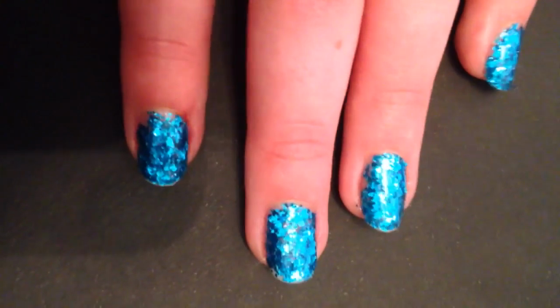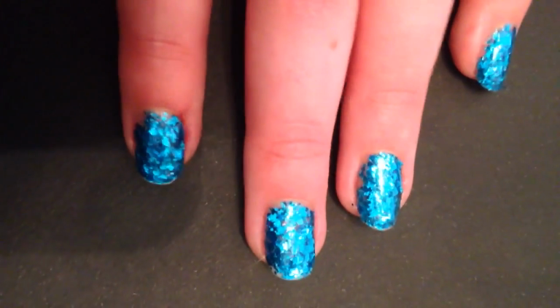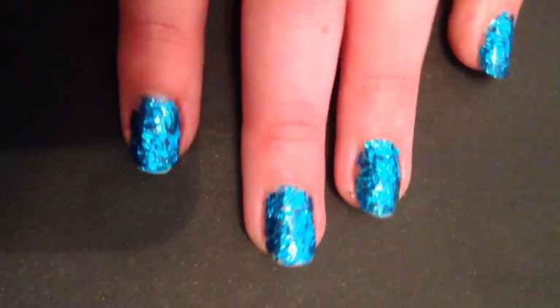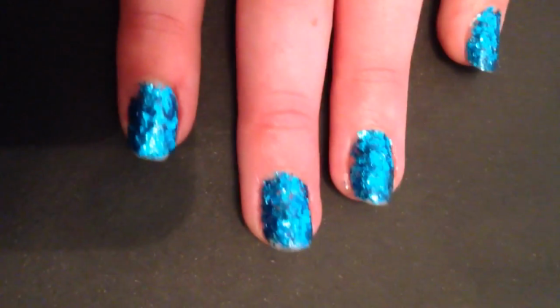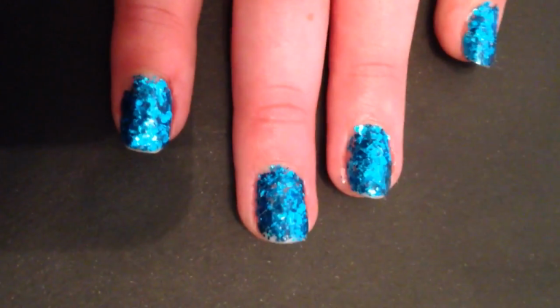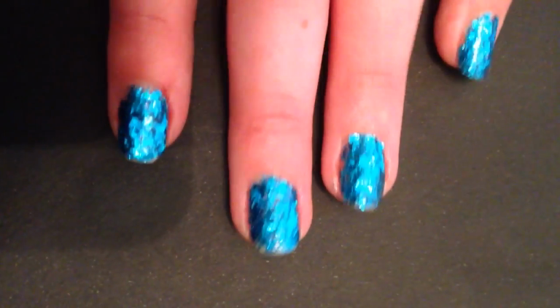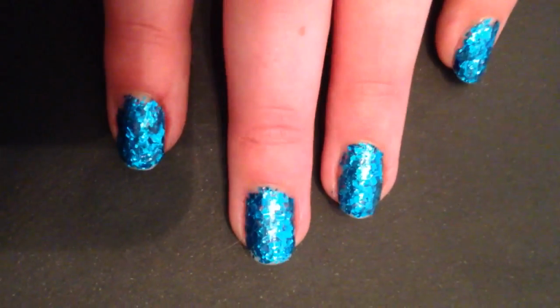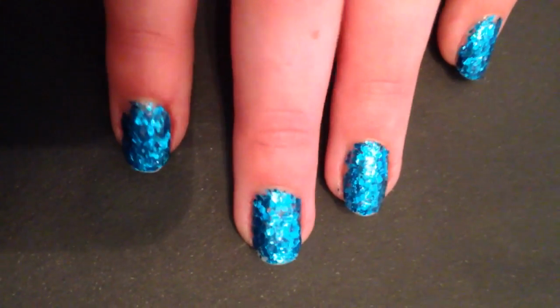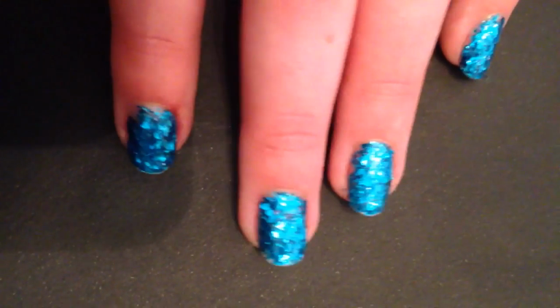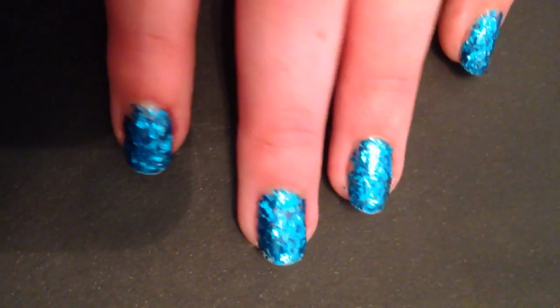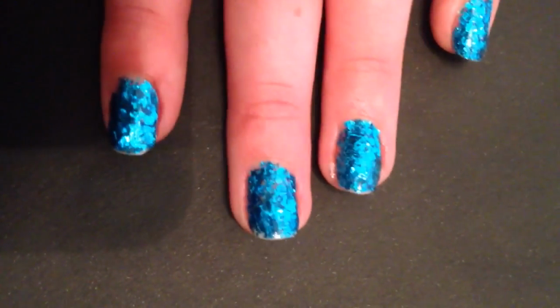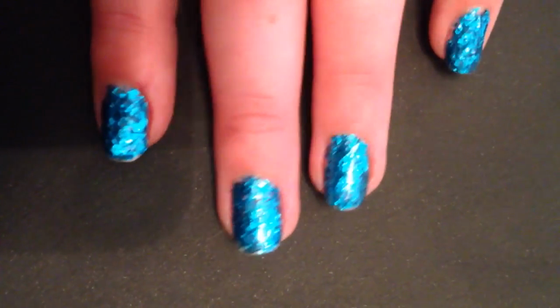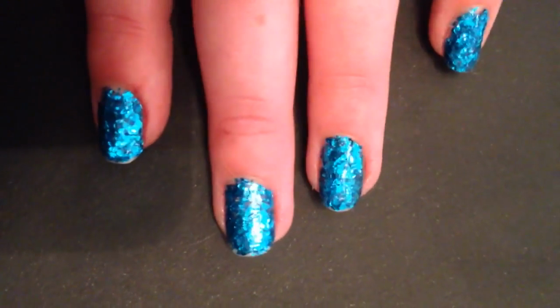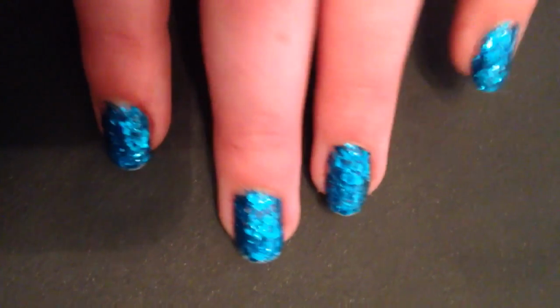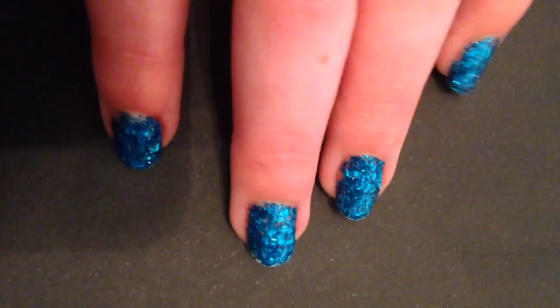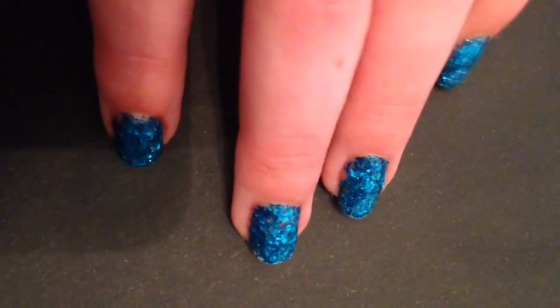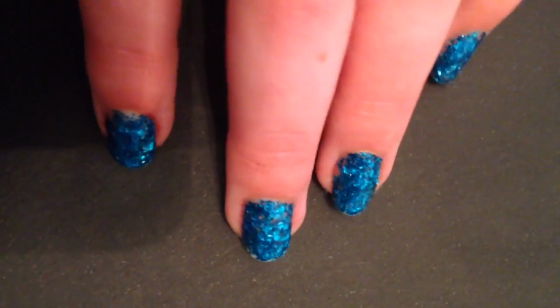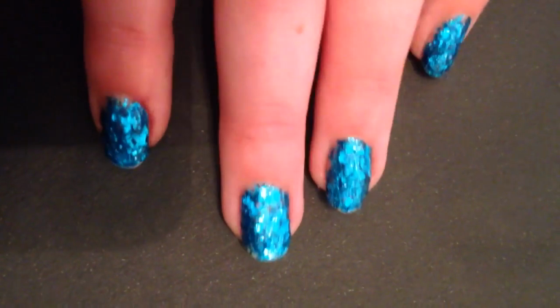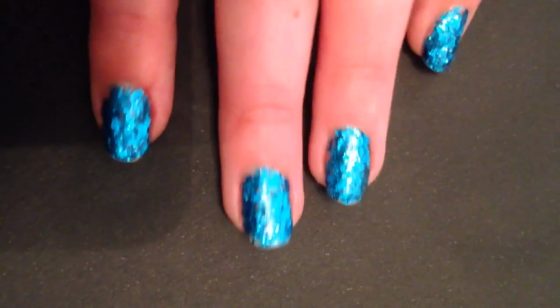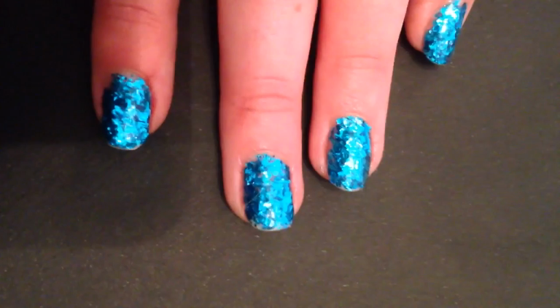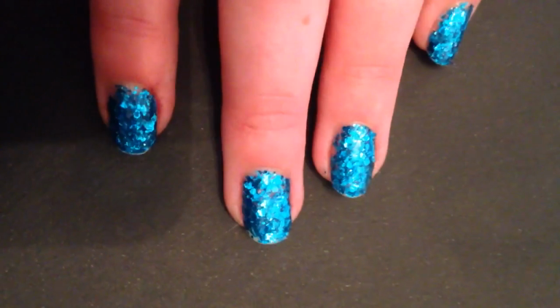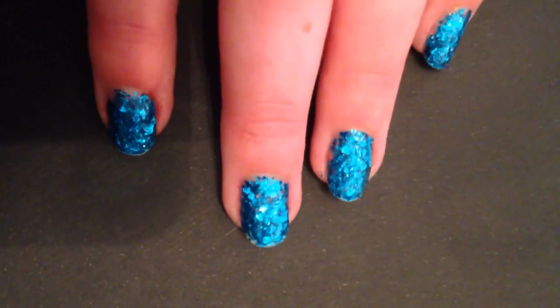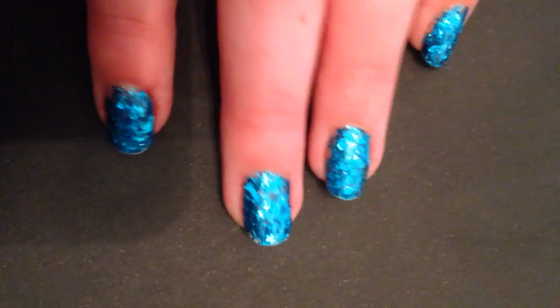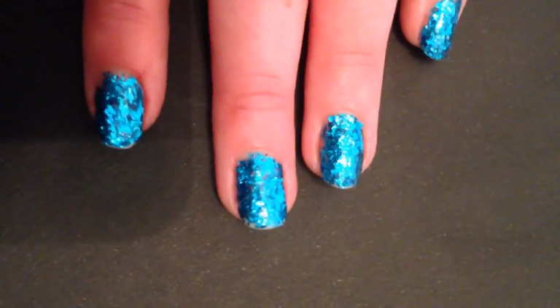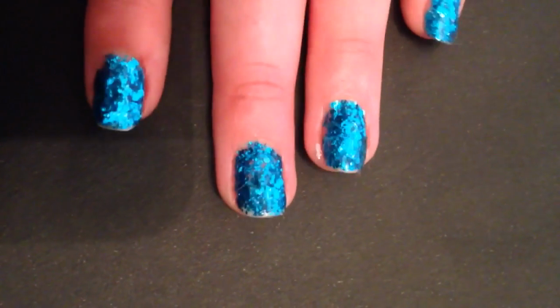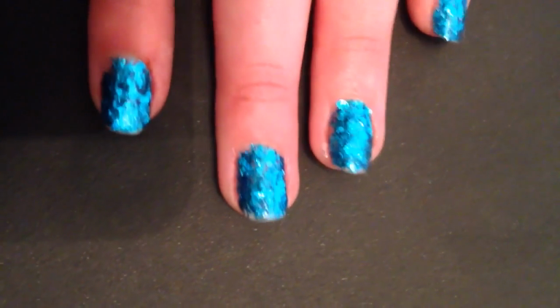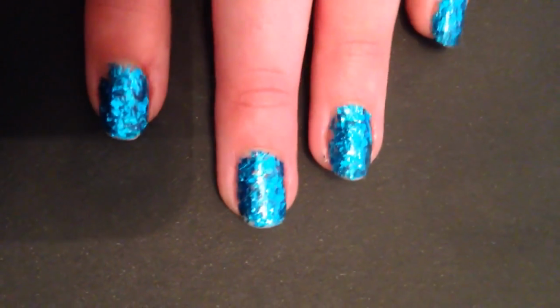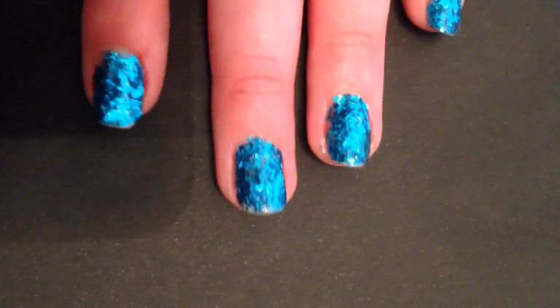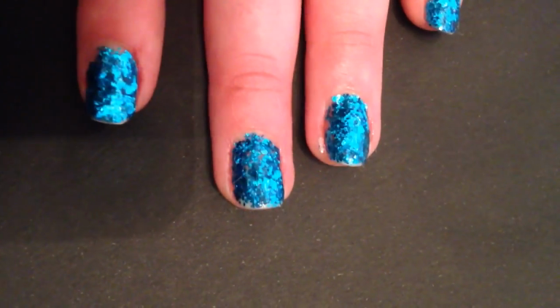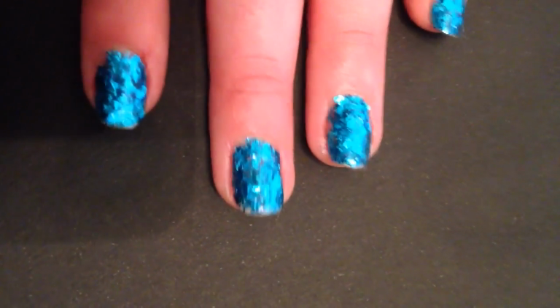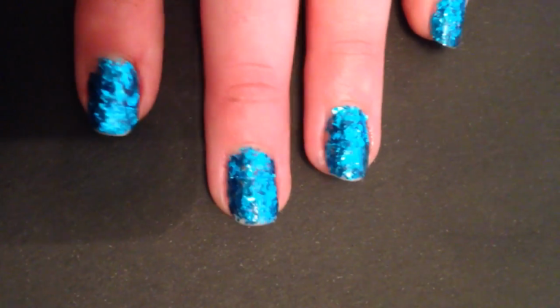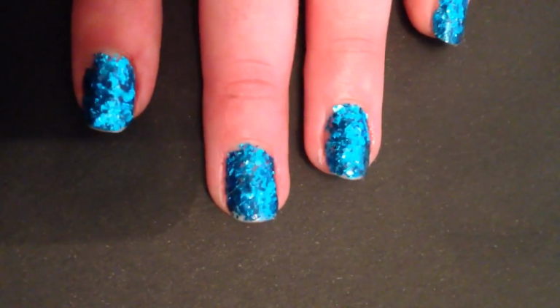Hi guys, it's Visa Cake Polish and today I'm going to be doing a very quick tutorial on how to get full glitter nails.